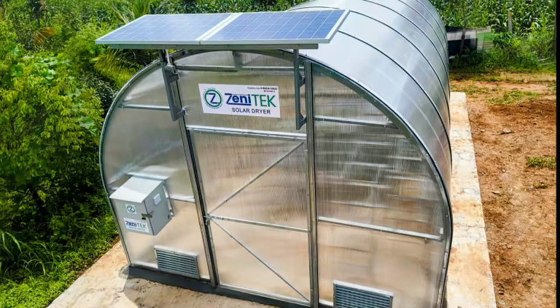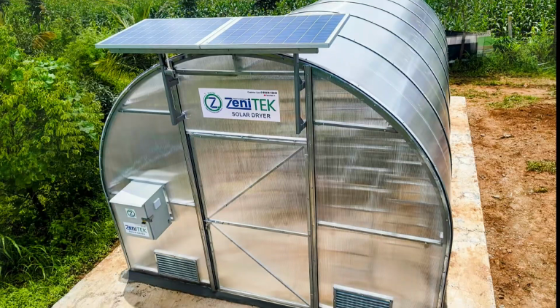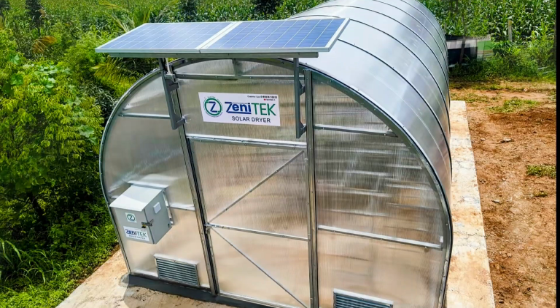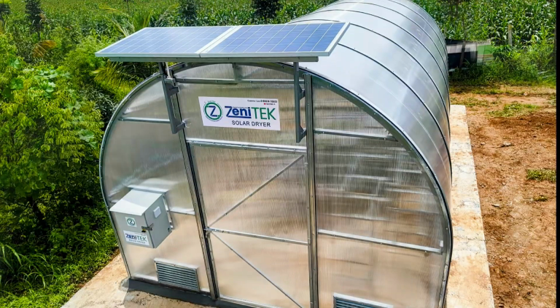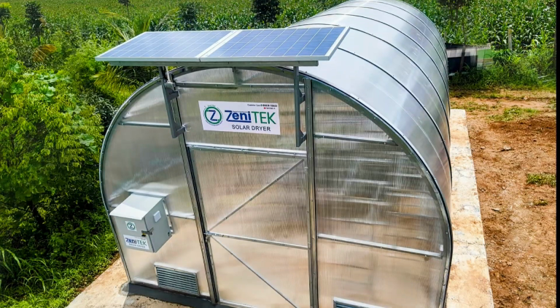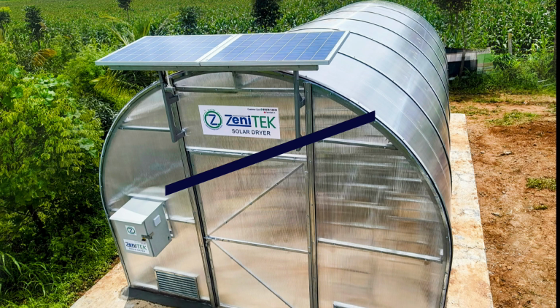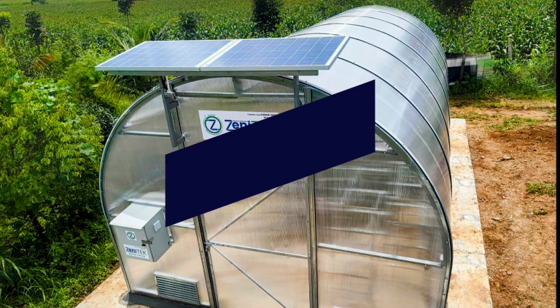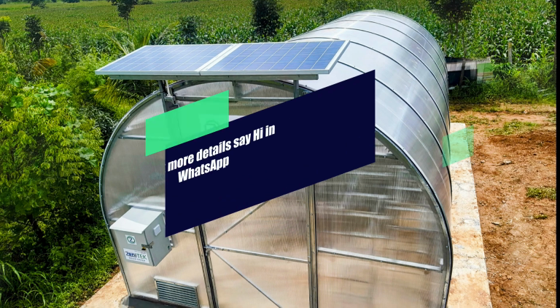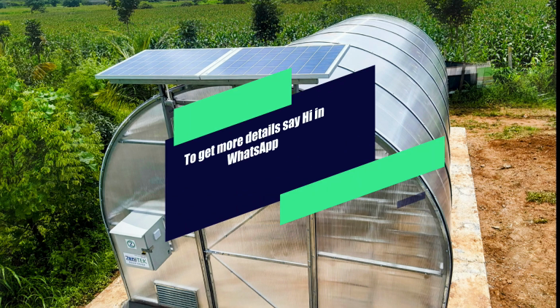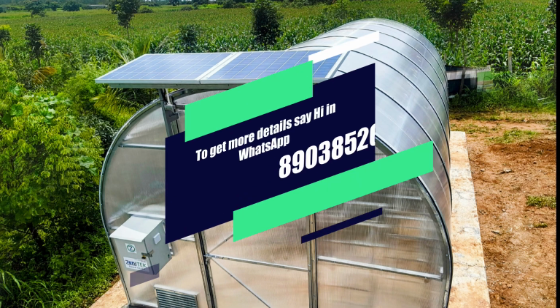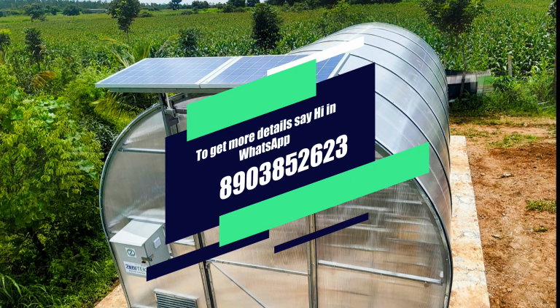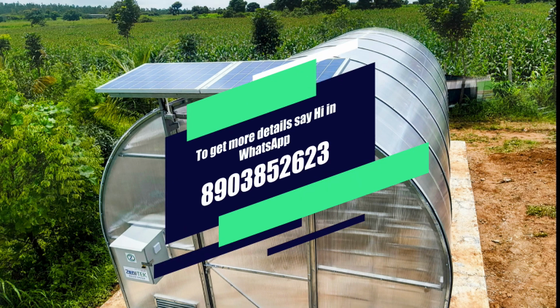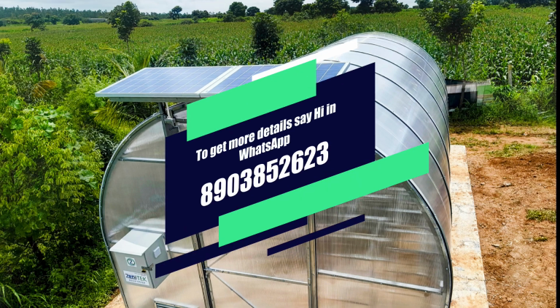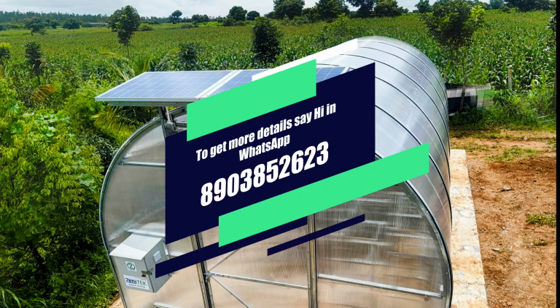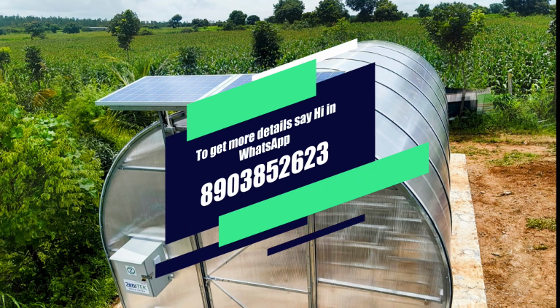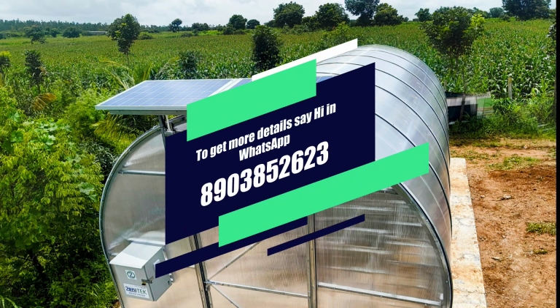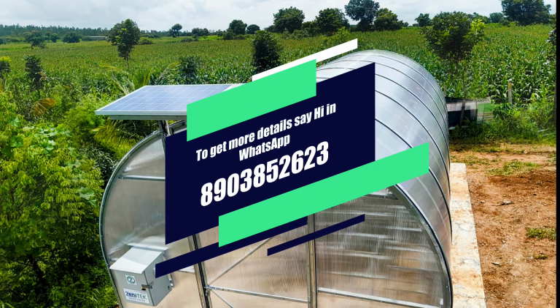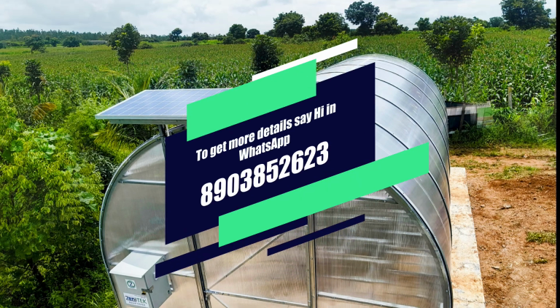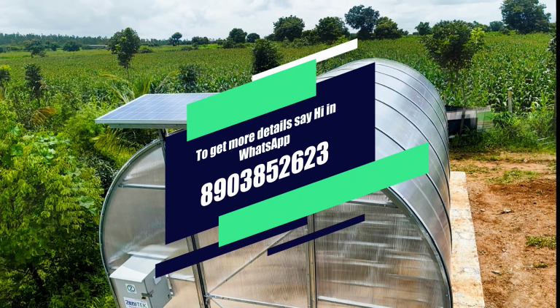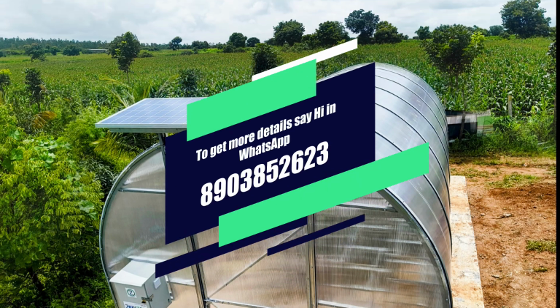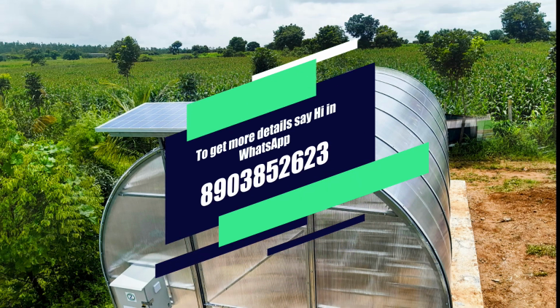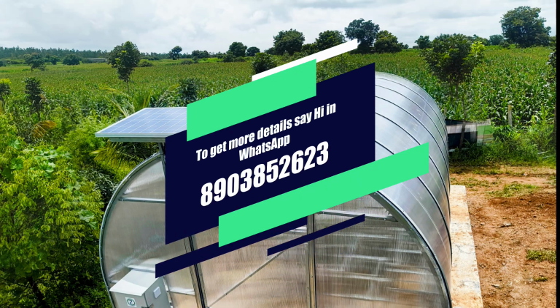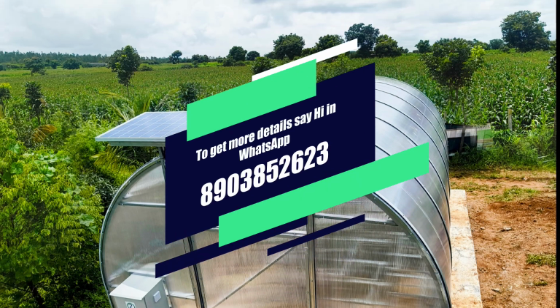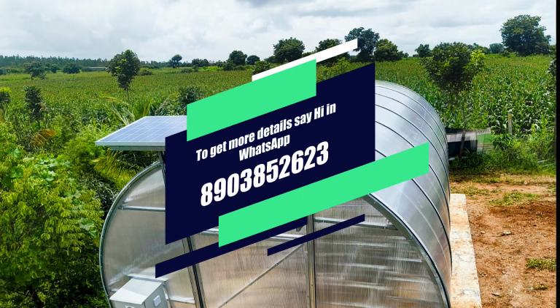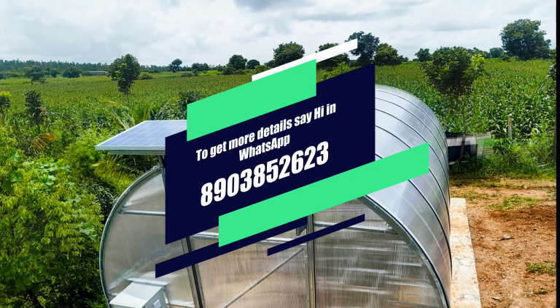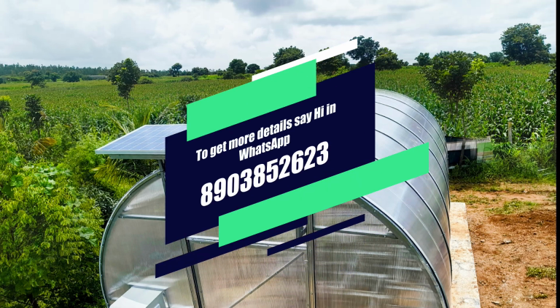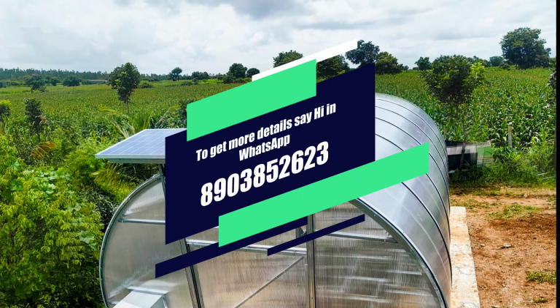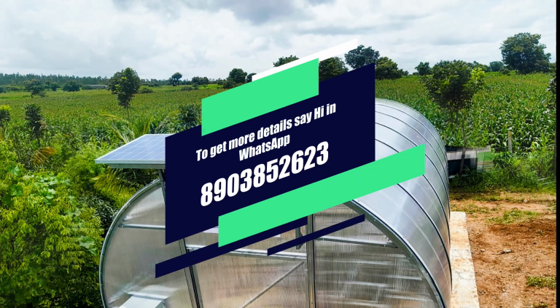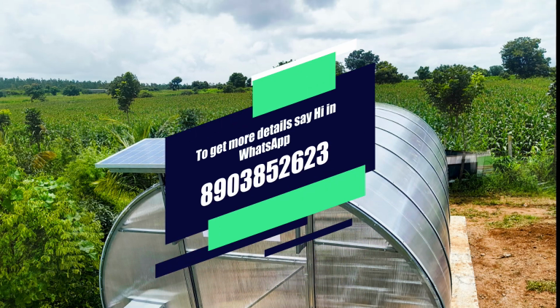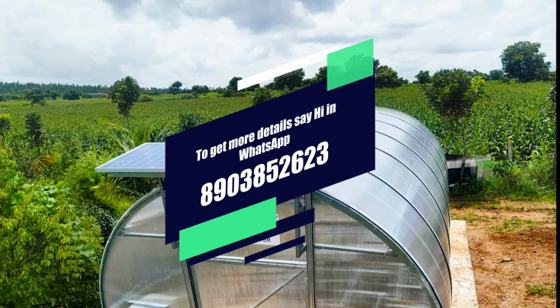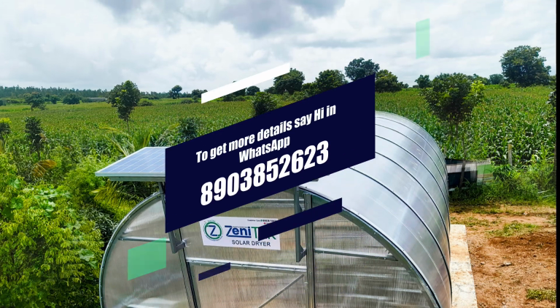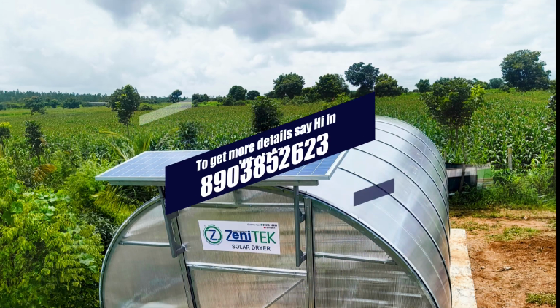Zenitech Solar Dryer 1210 — harnessing the power of the sun for a sustainable farming future.